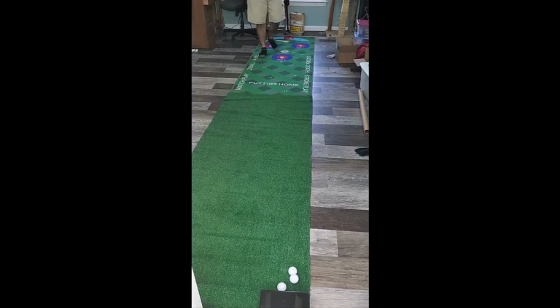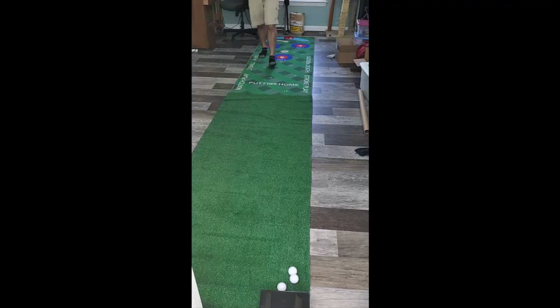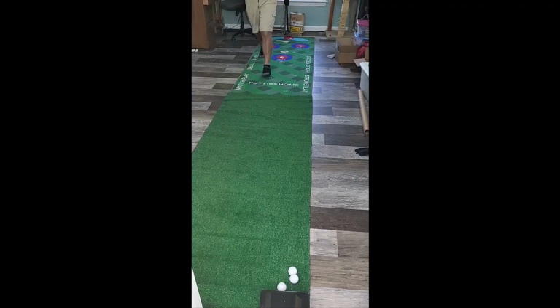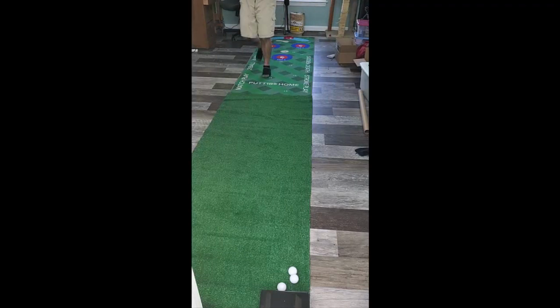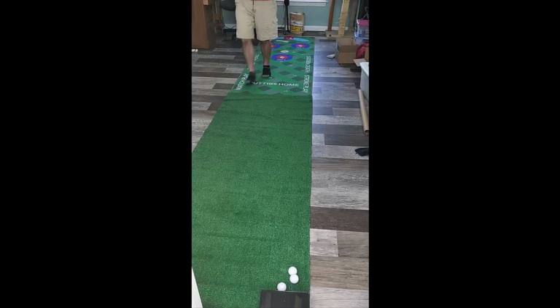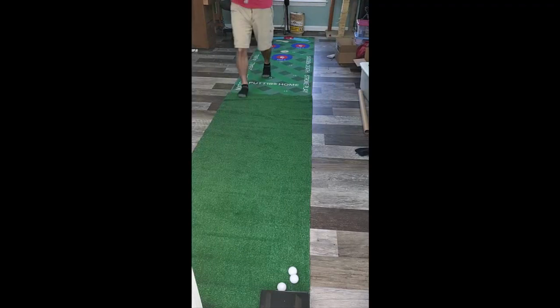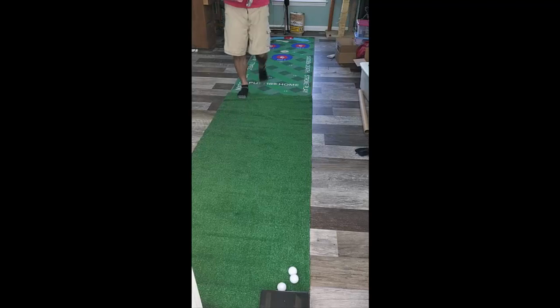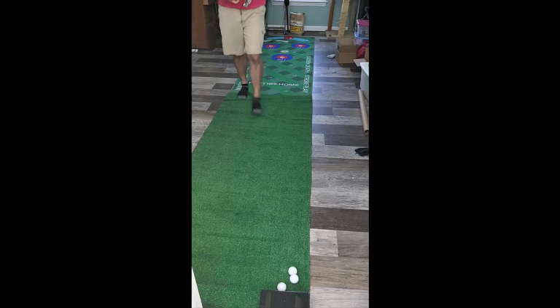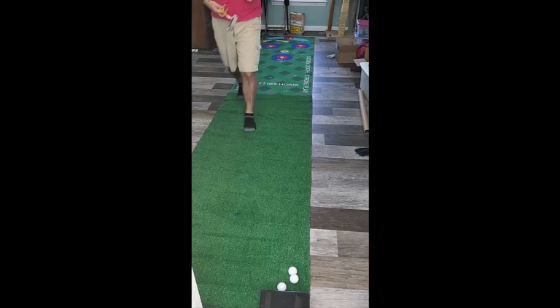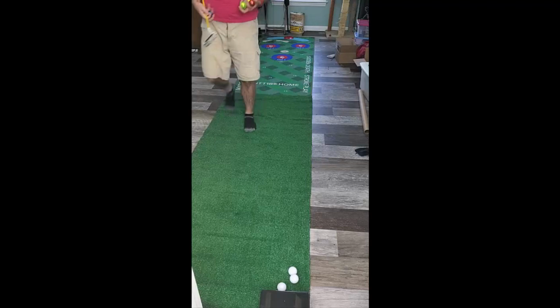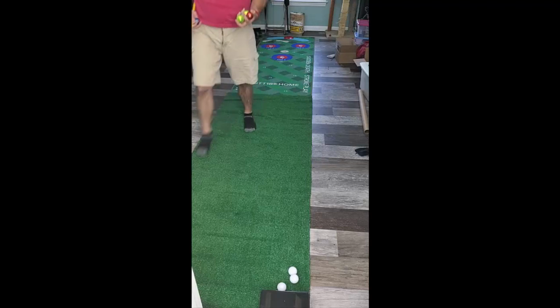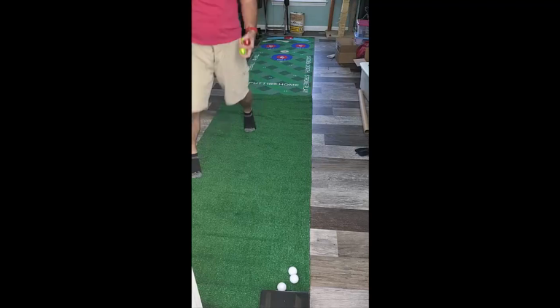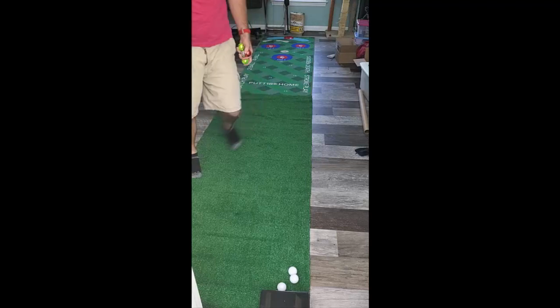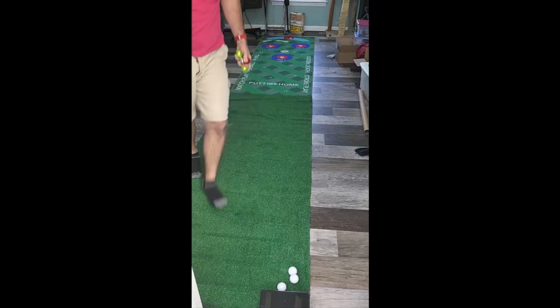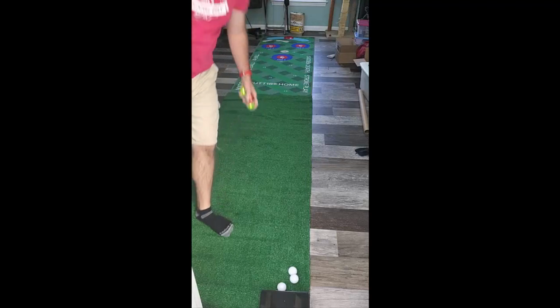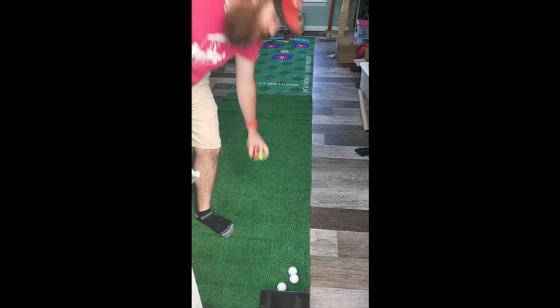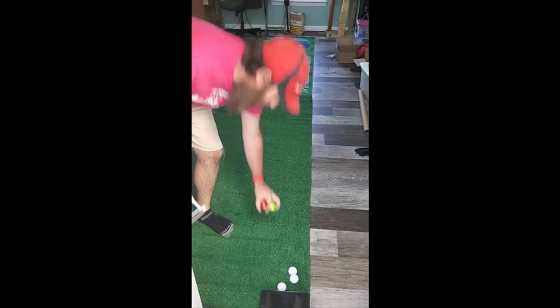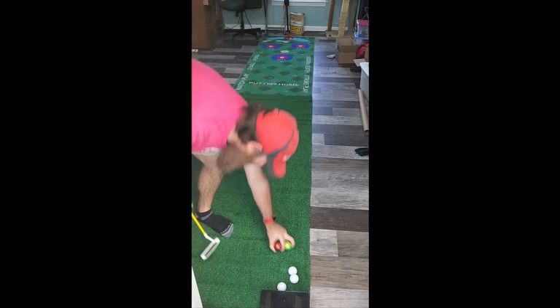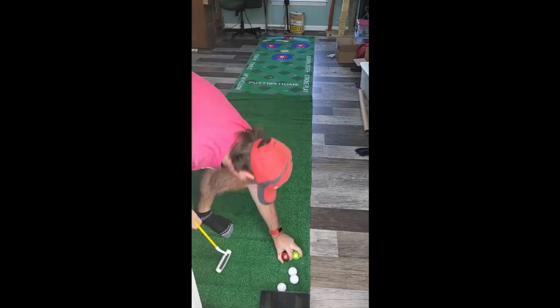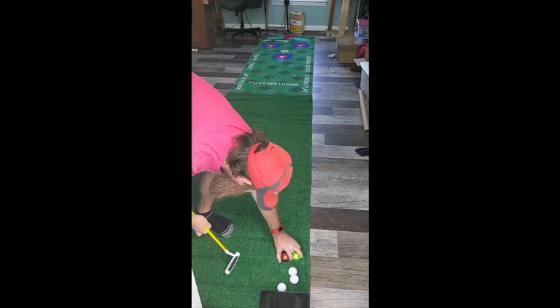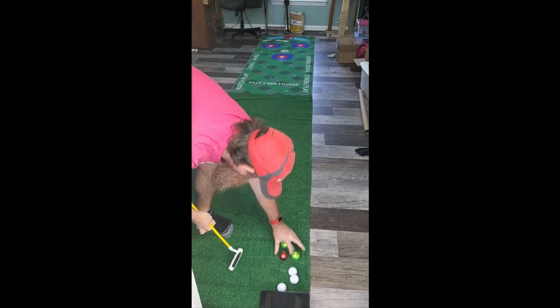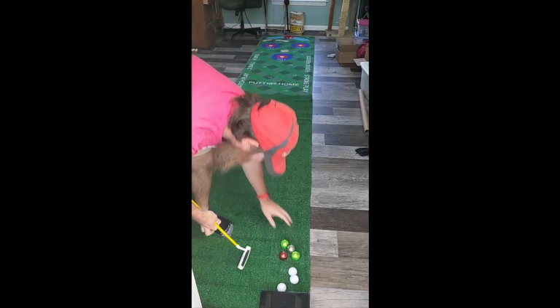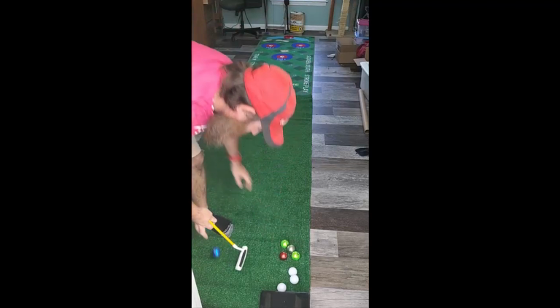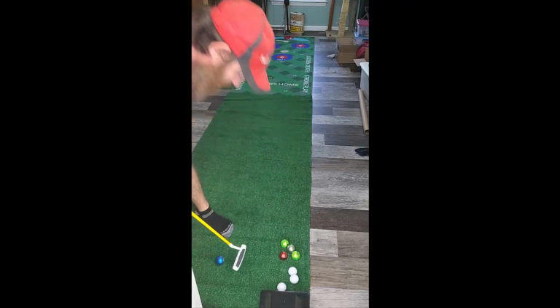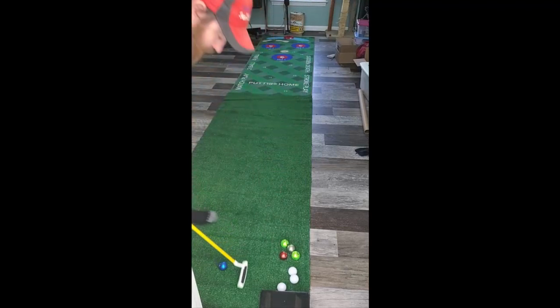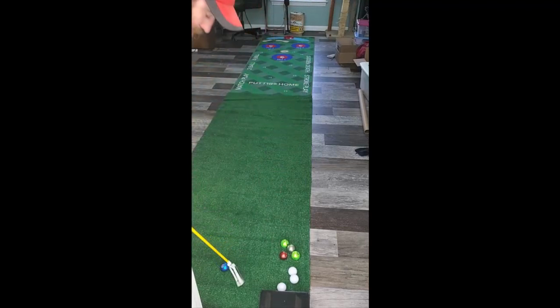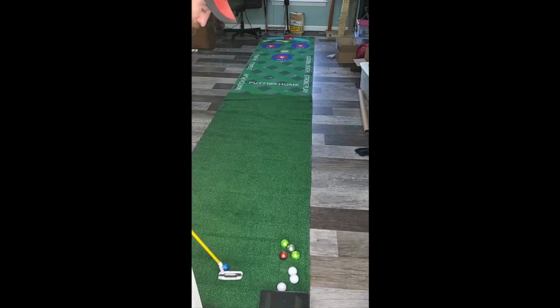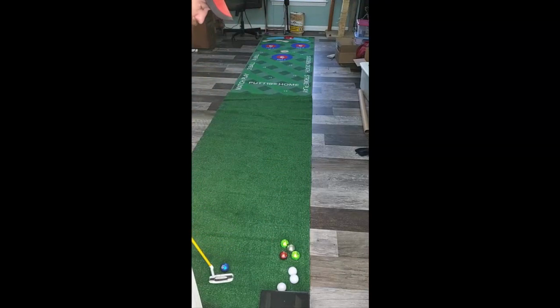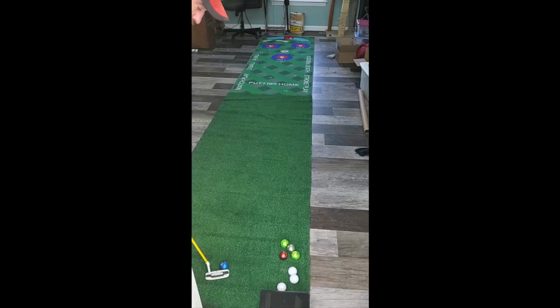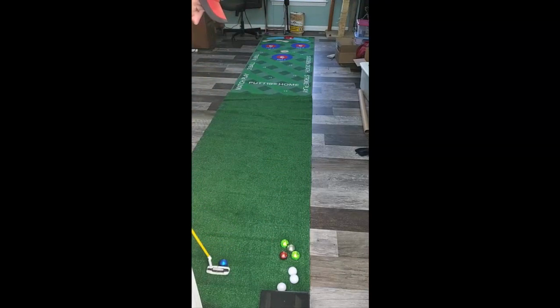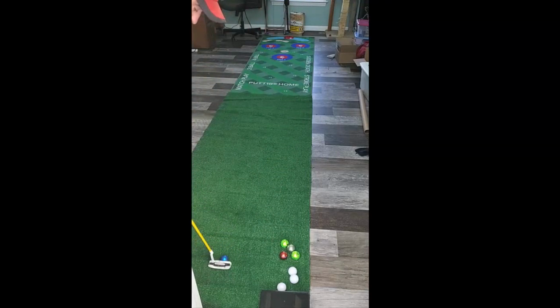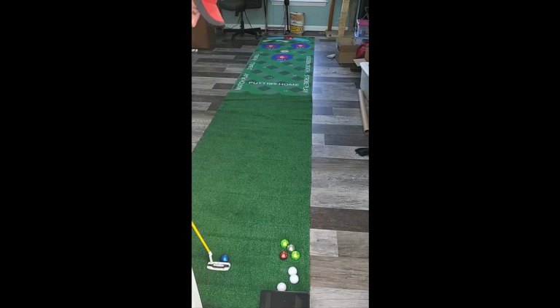Well, that's five putts and exactly zero made. Let's see what we do with the next five.